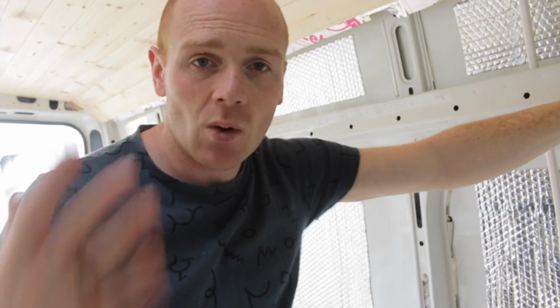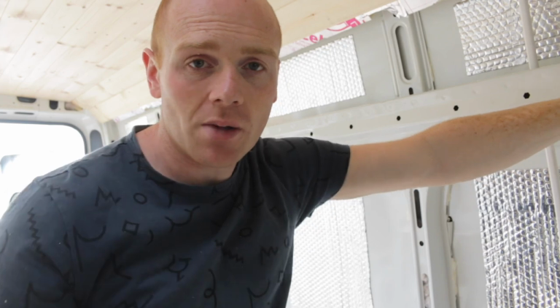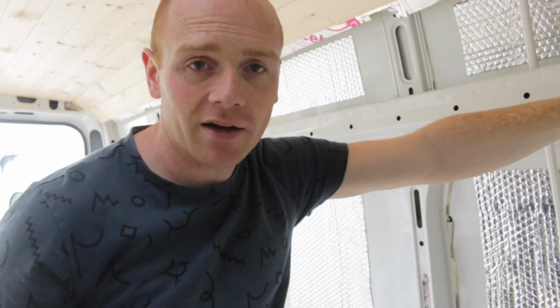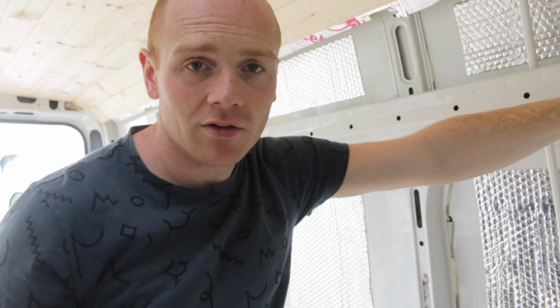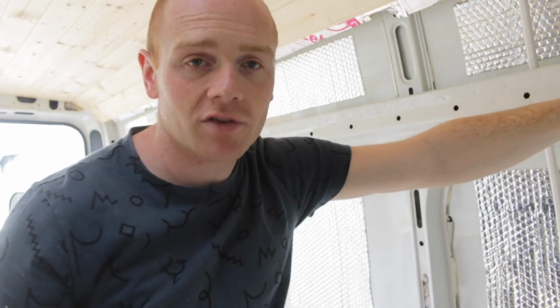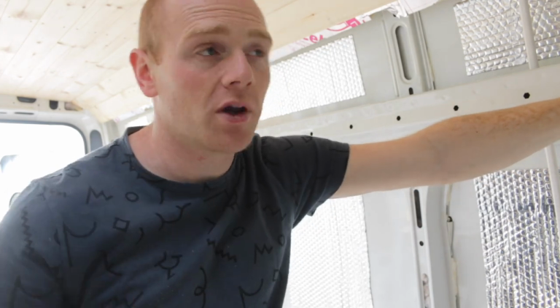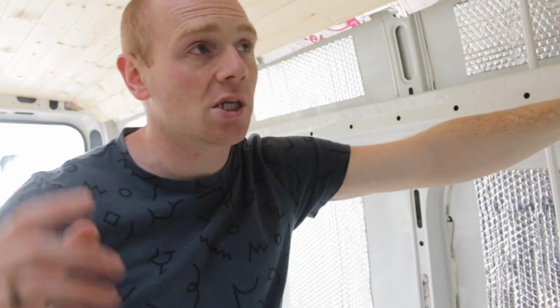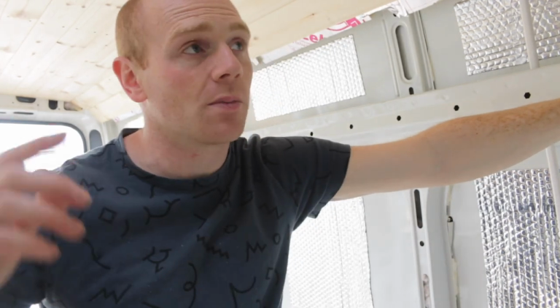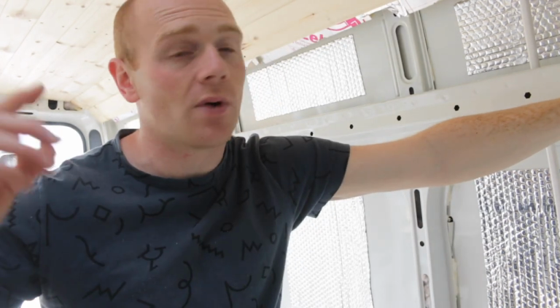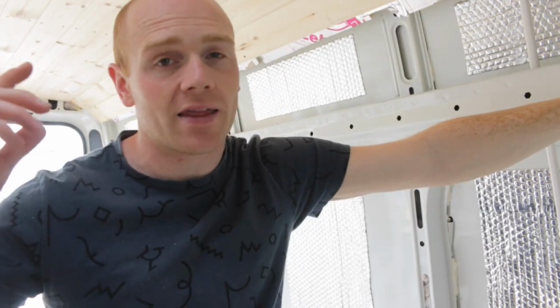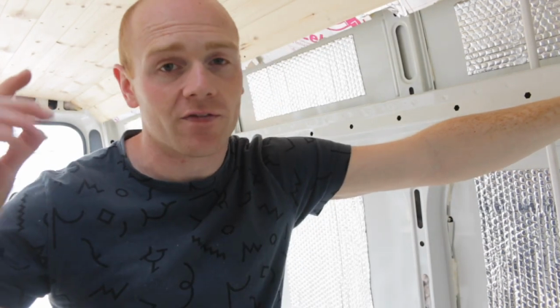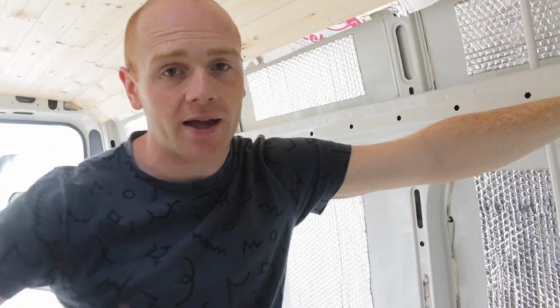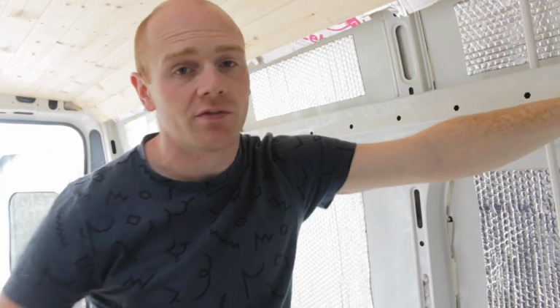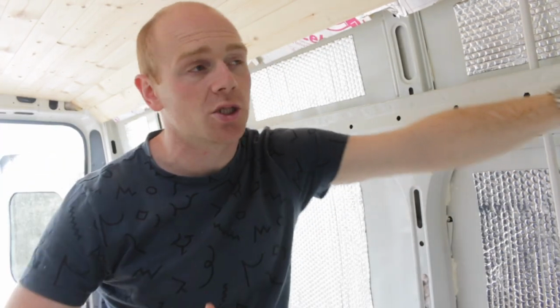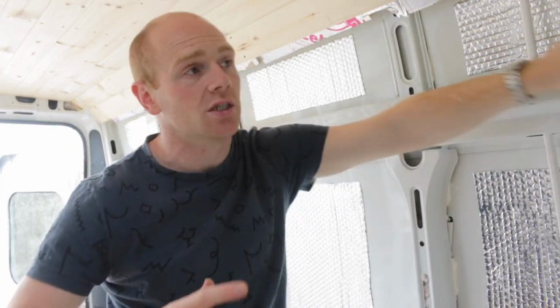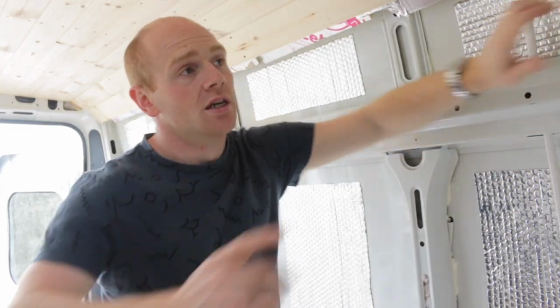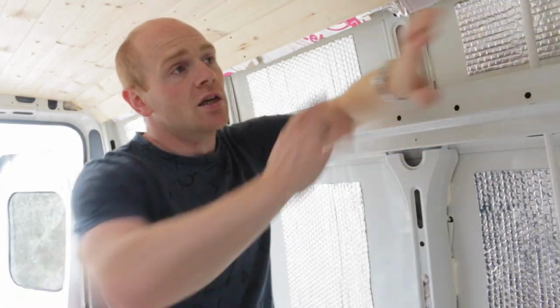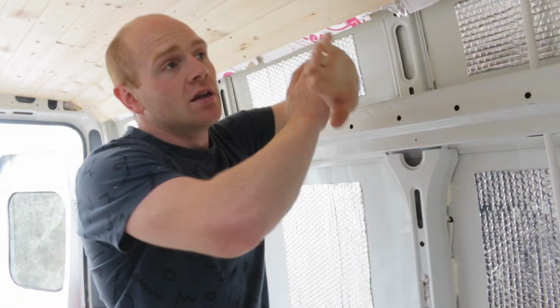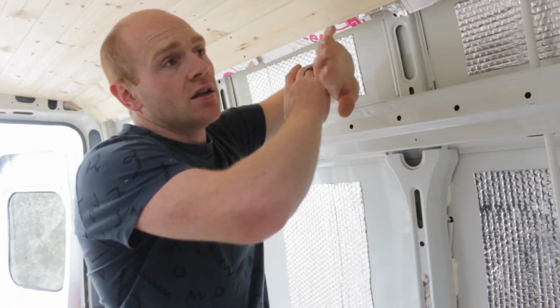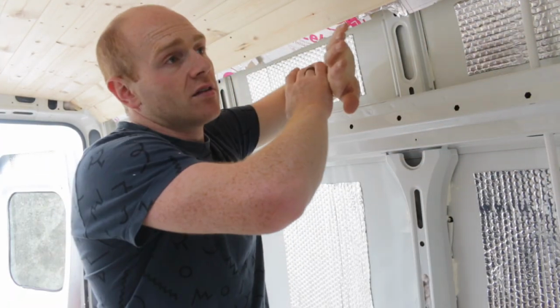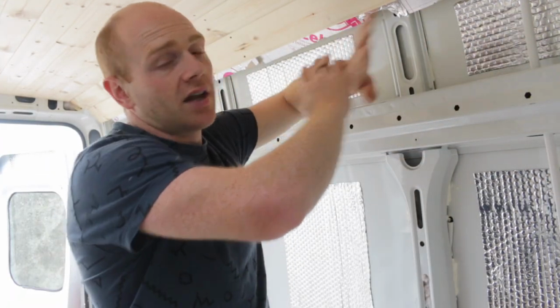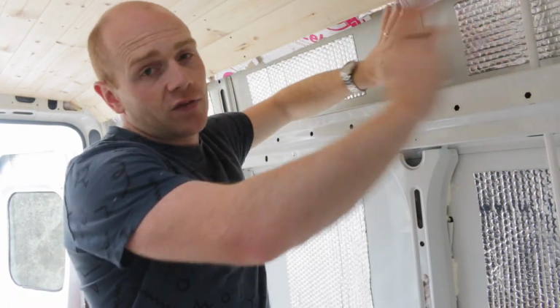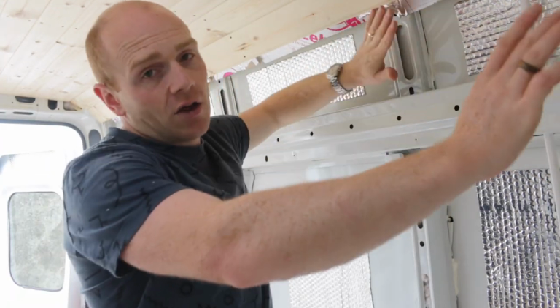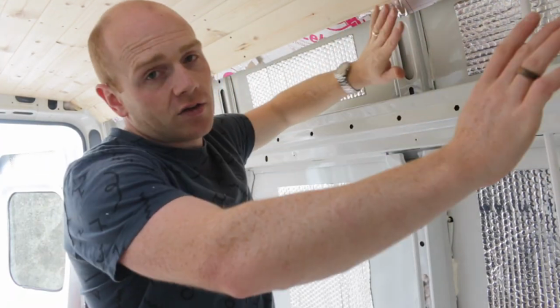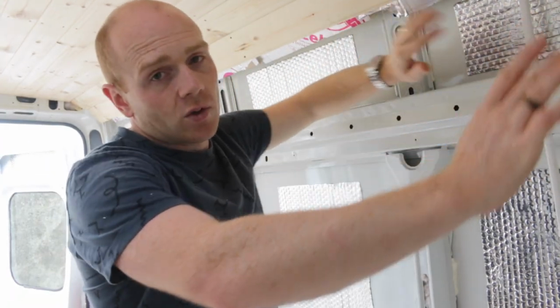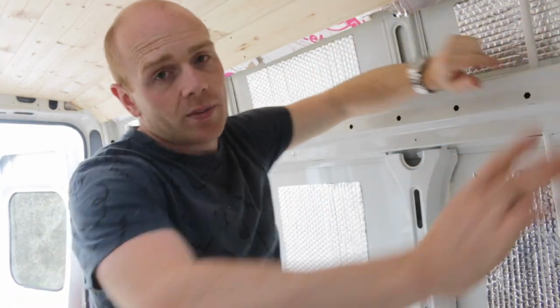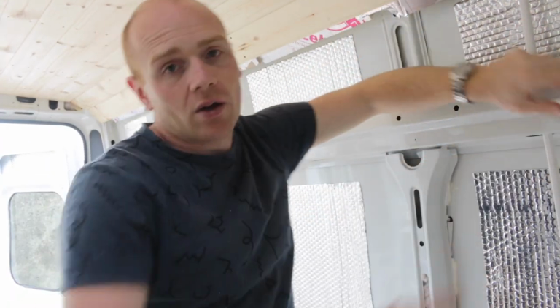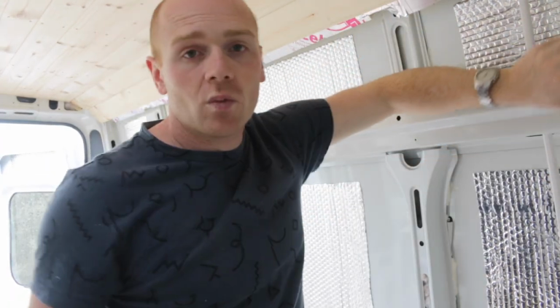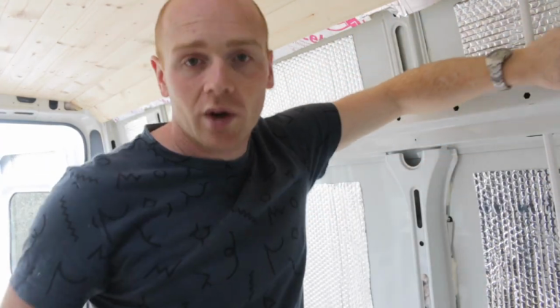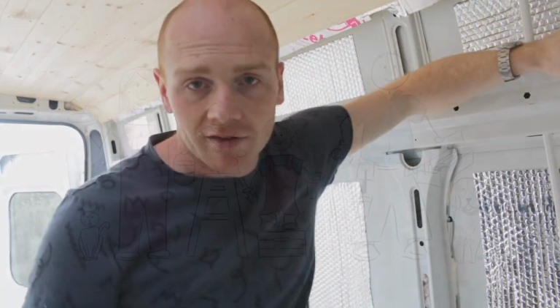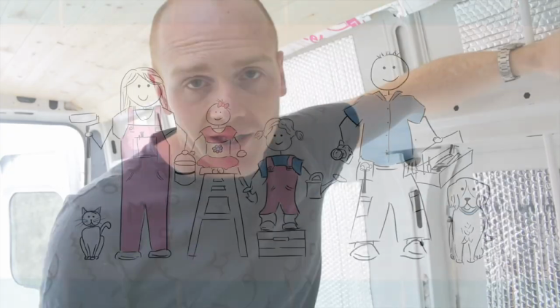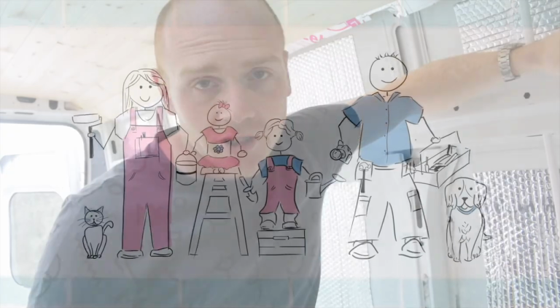Hi, welcome back to The Restoration Couple and The Van Conversion. Today's video is going to be all about wall insulation.